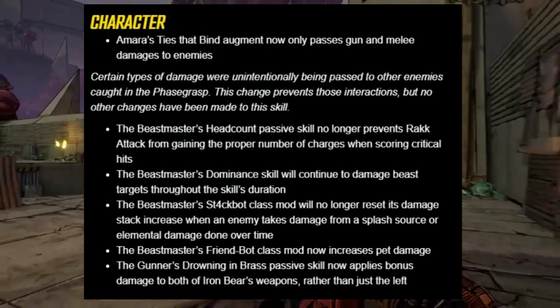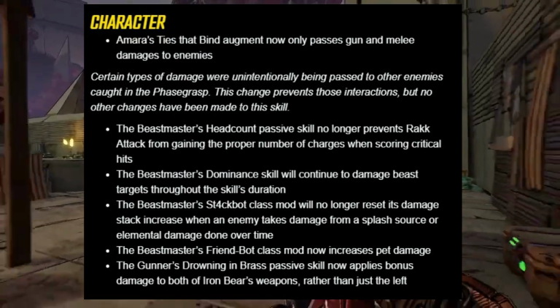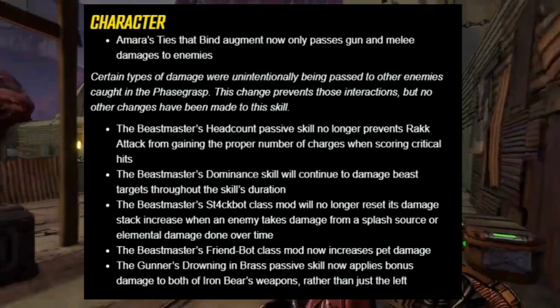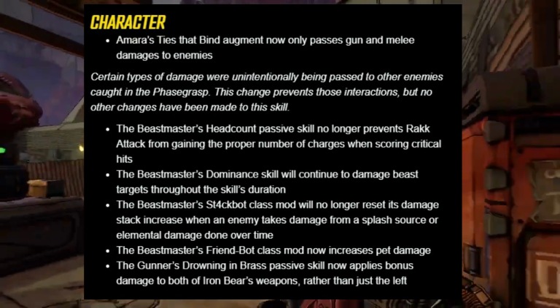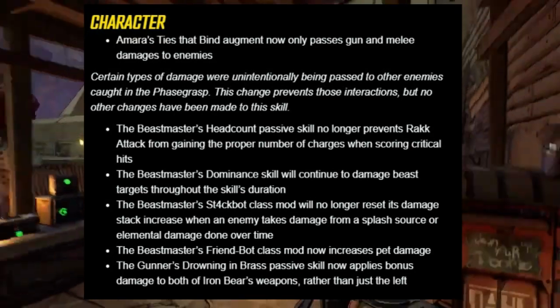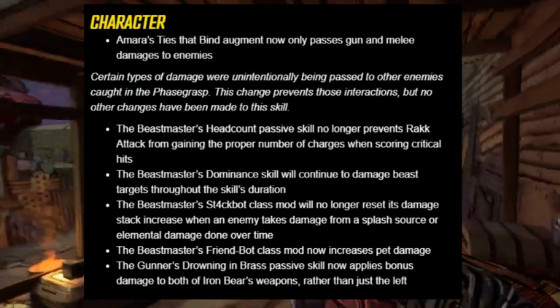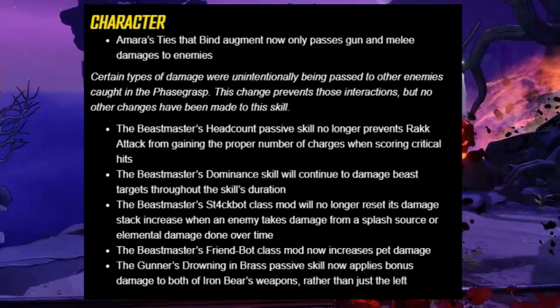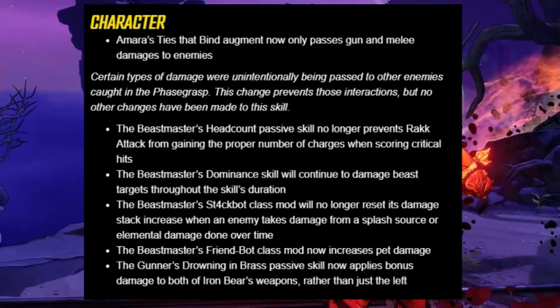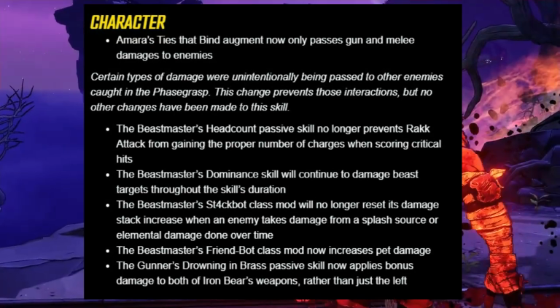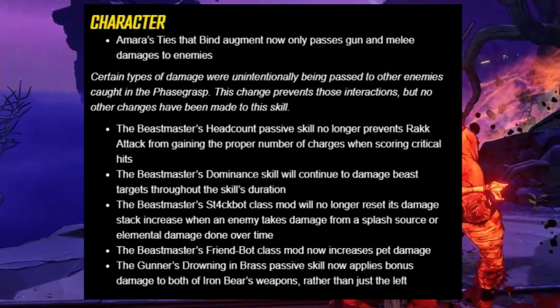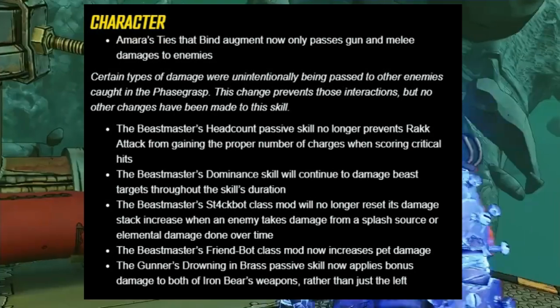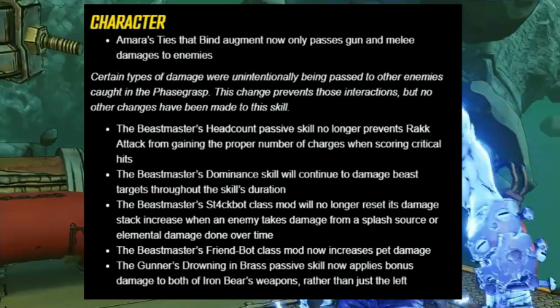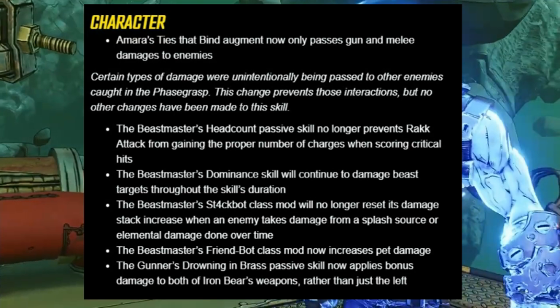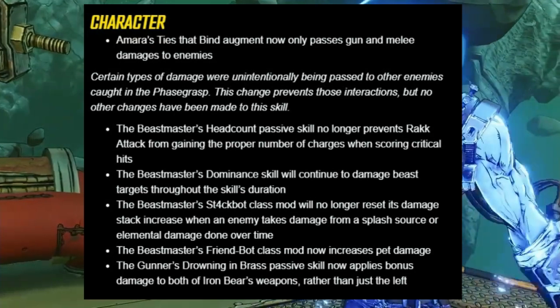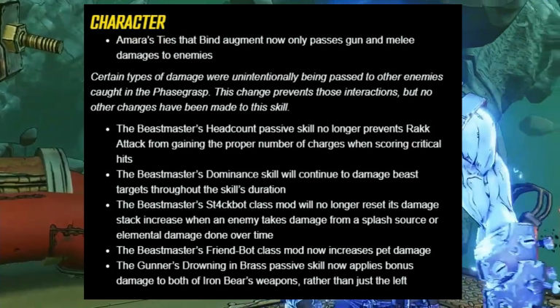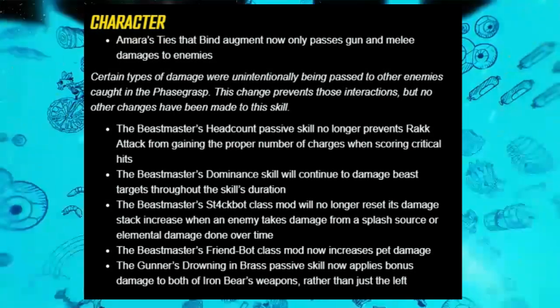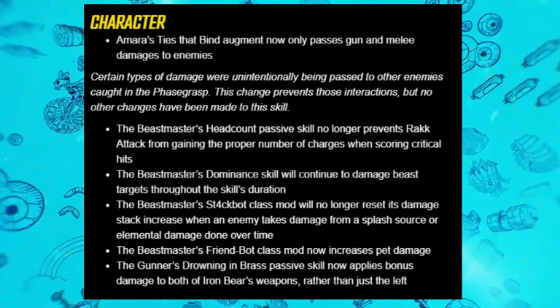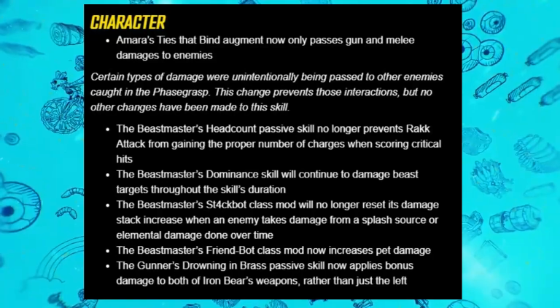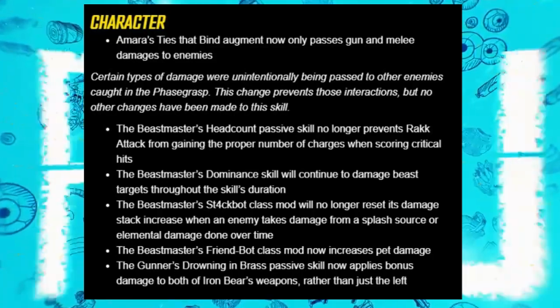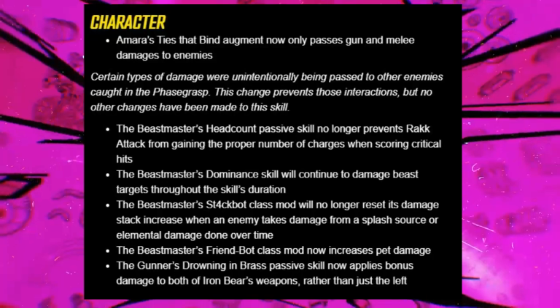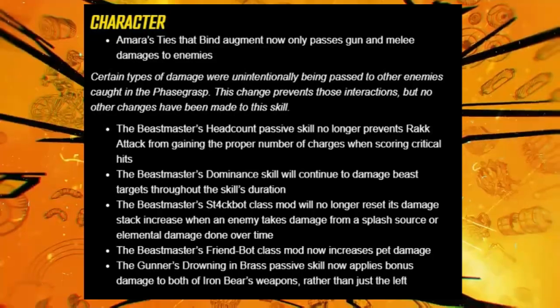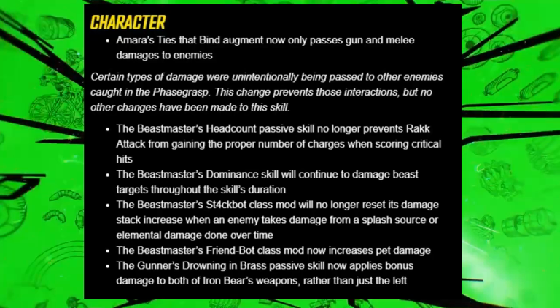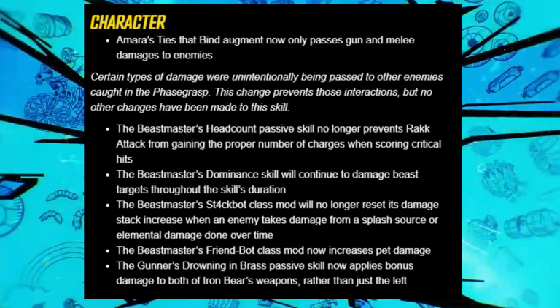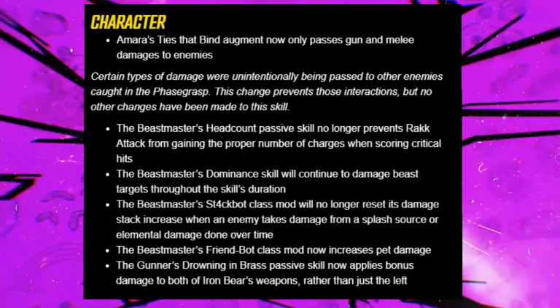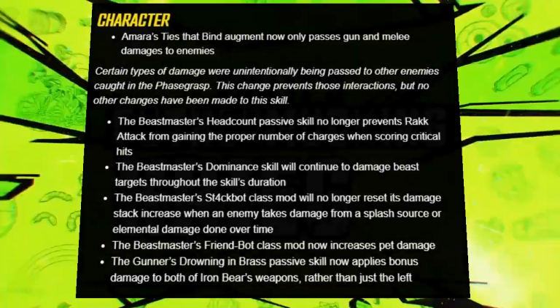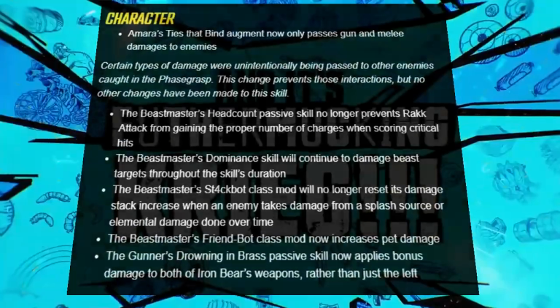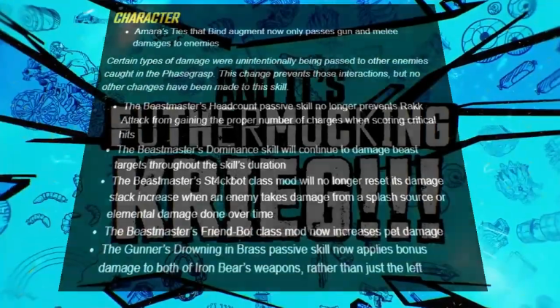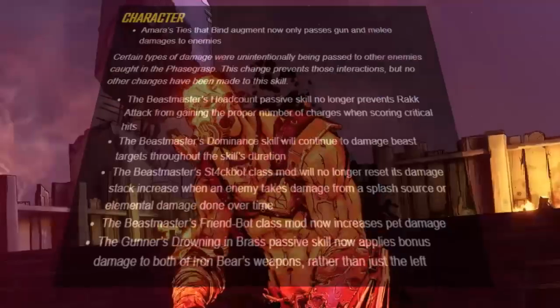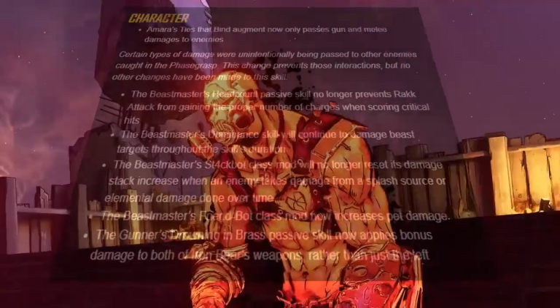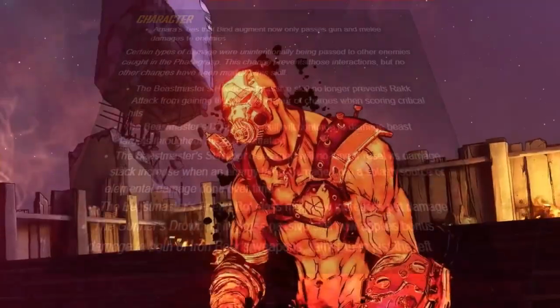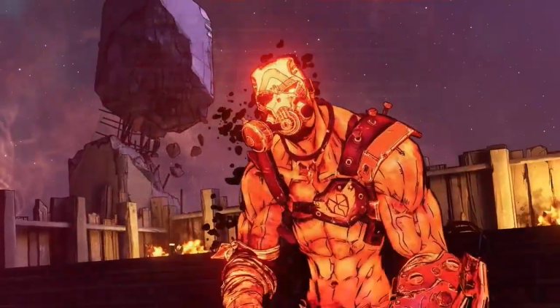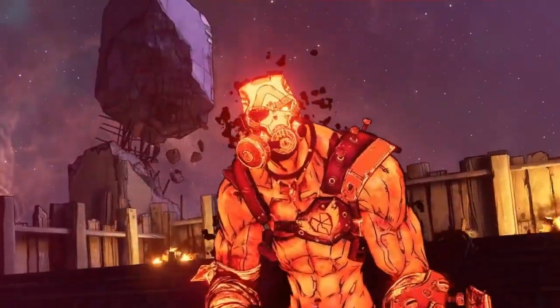For the Gunner, the Drowning in Brass passive skill now applies a bonus damage to both of Iron Bear's weapons rather than just the left — so a little bit of a buff for the Gunner as well.